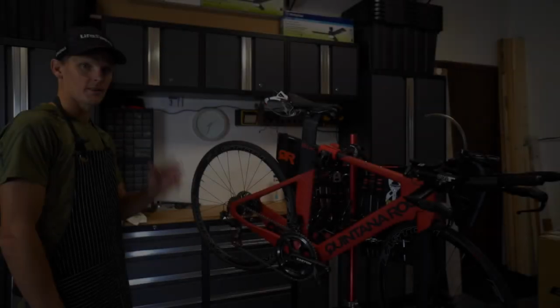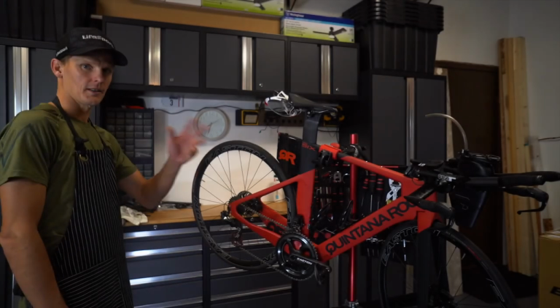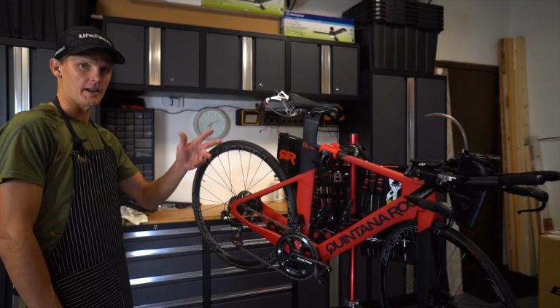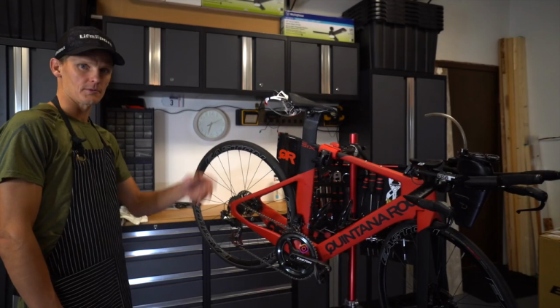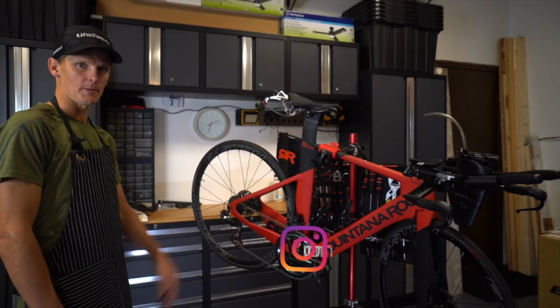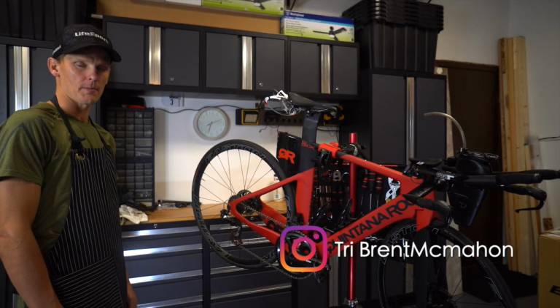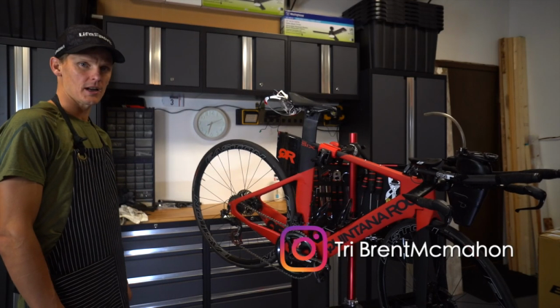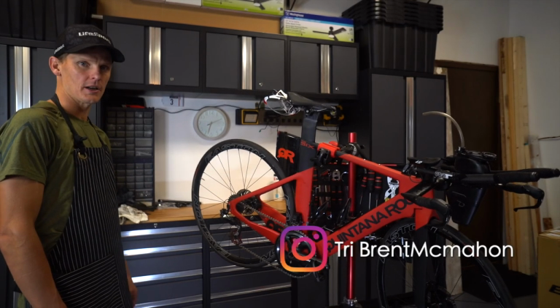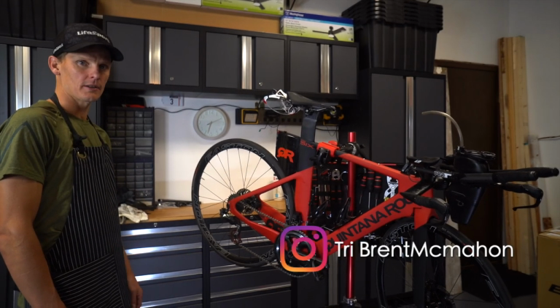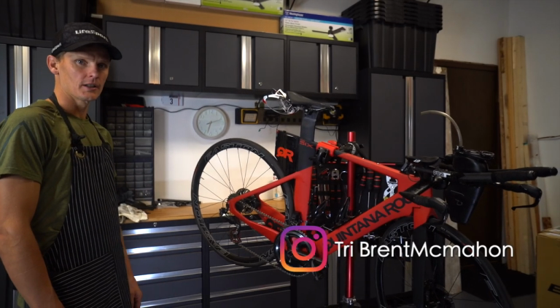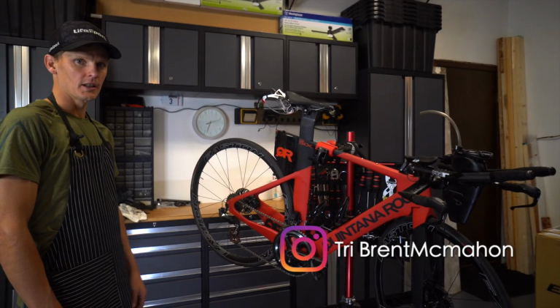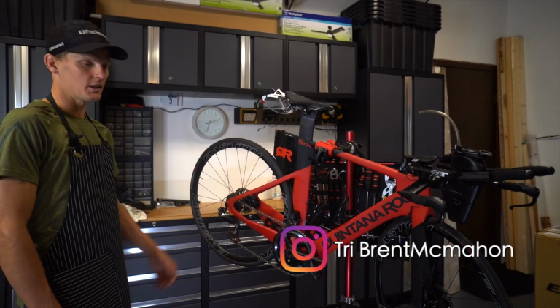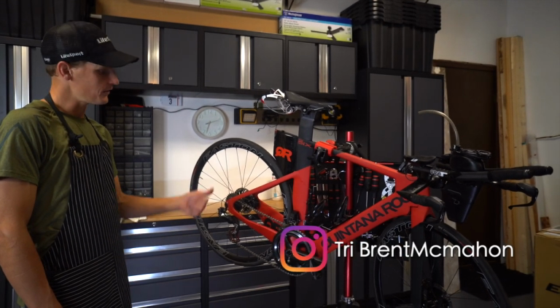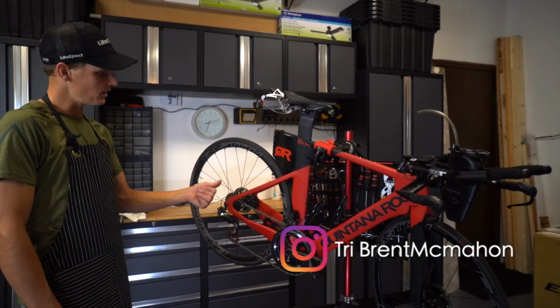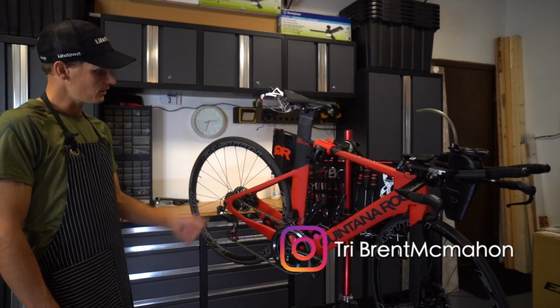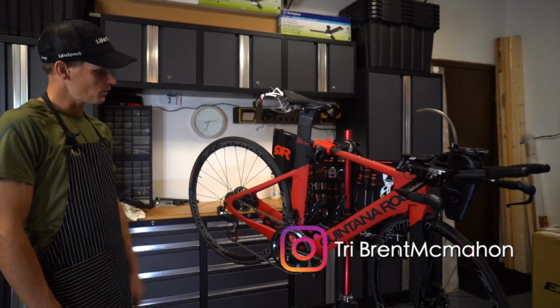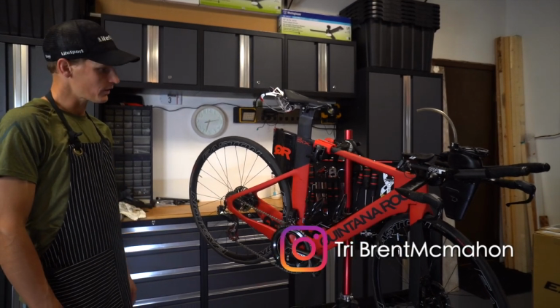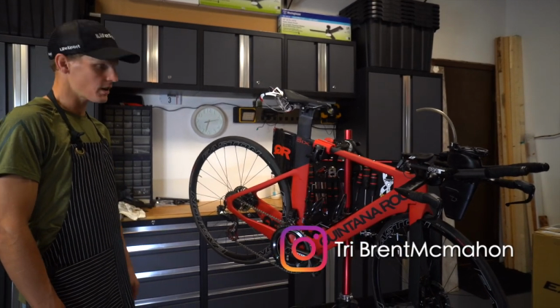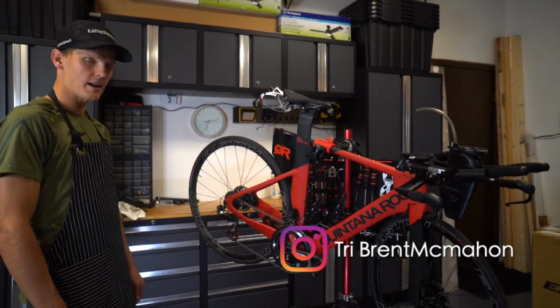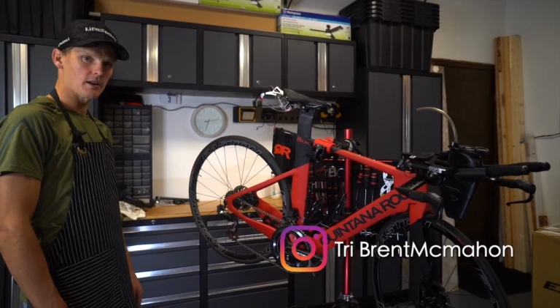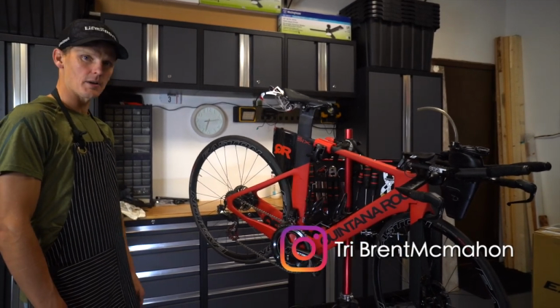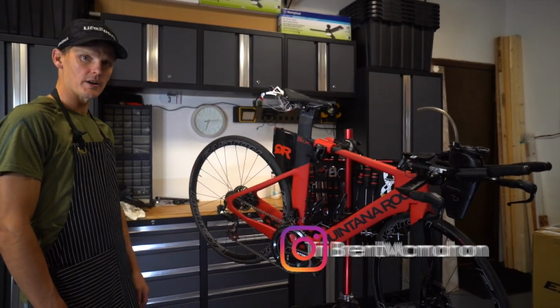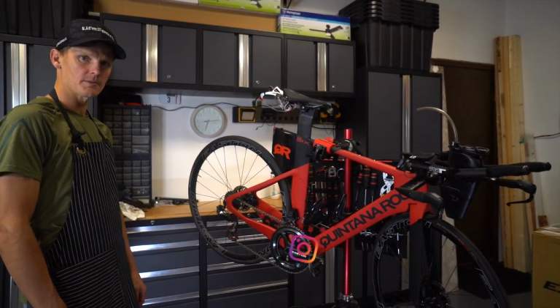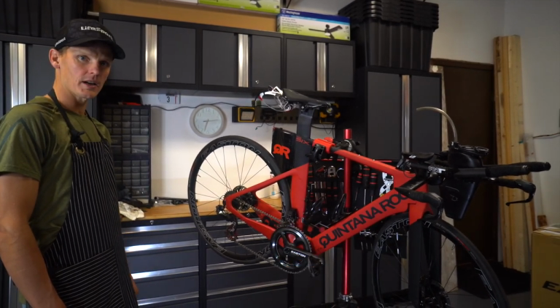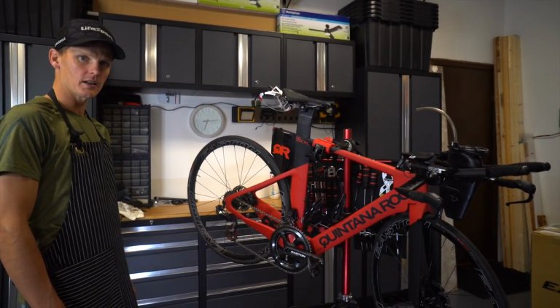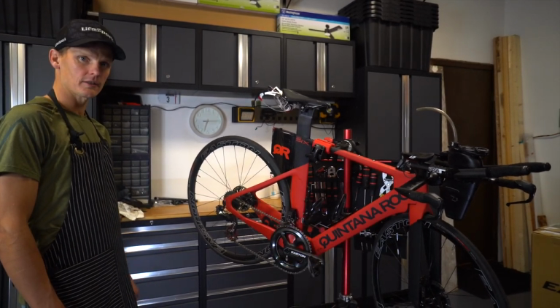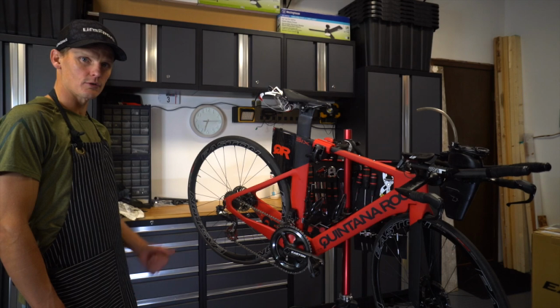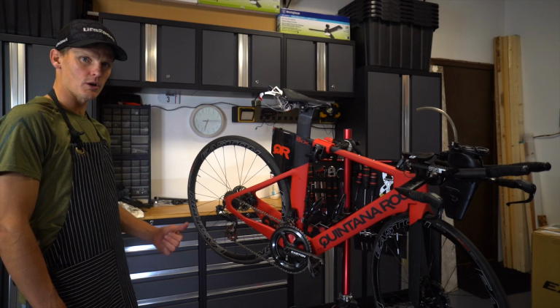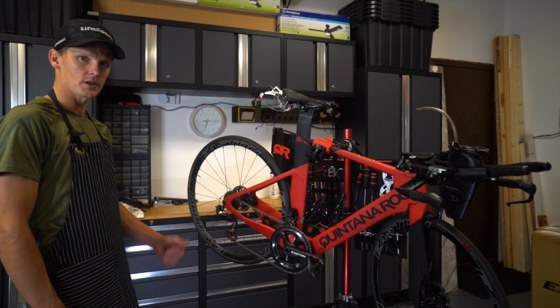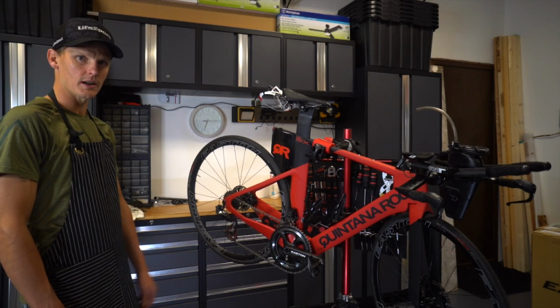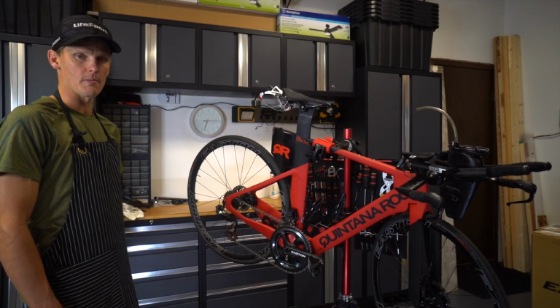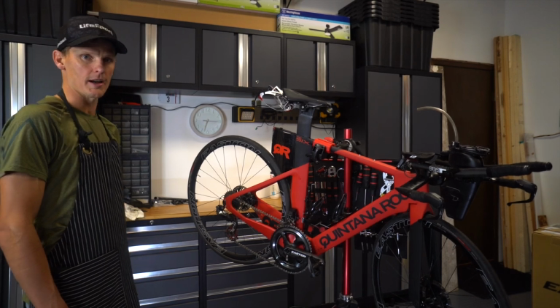Hey, it's Brent McMahon here. Going to give you a quick rundown on my race bike for Road to Ironman.